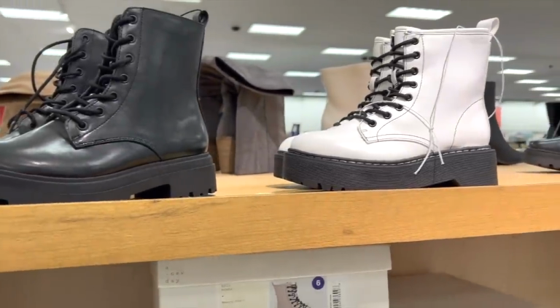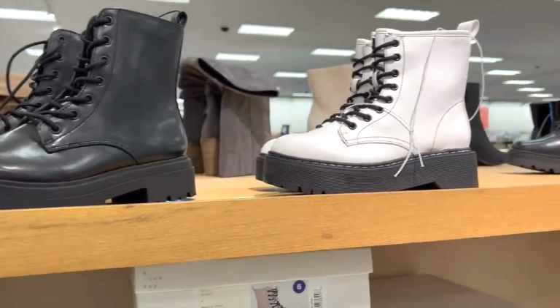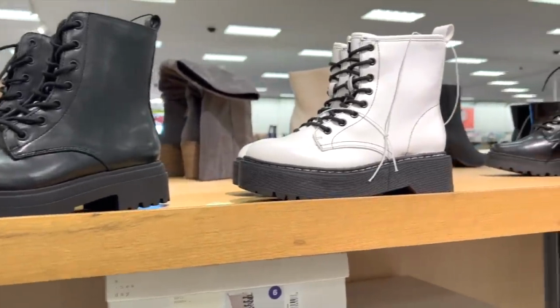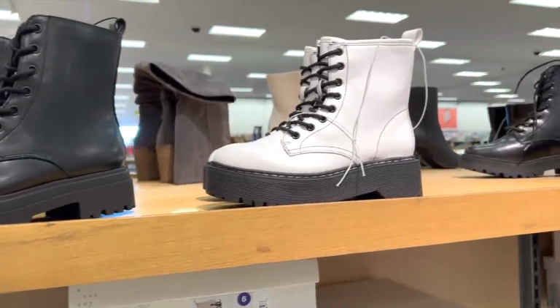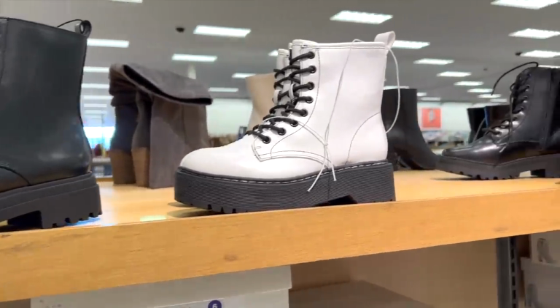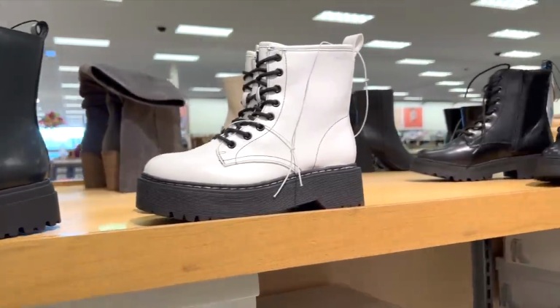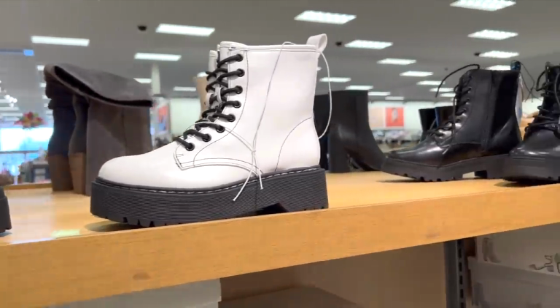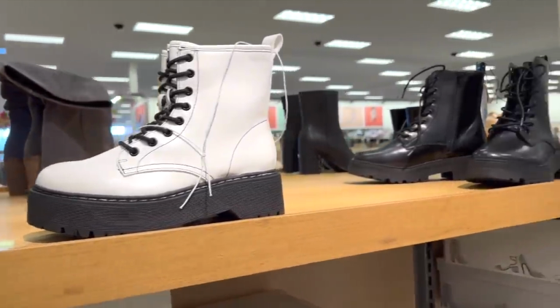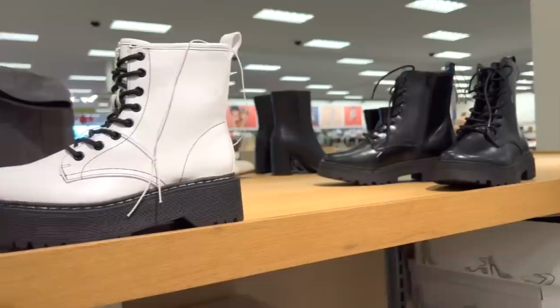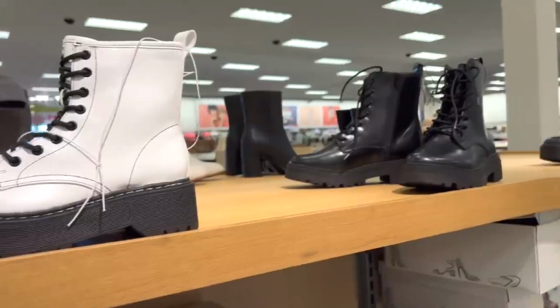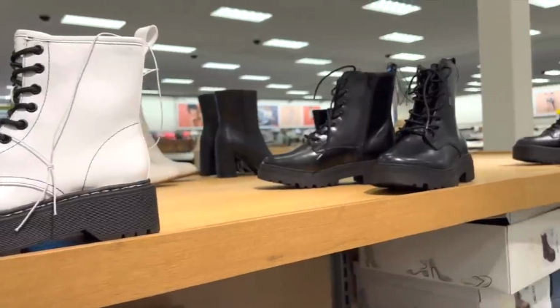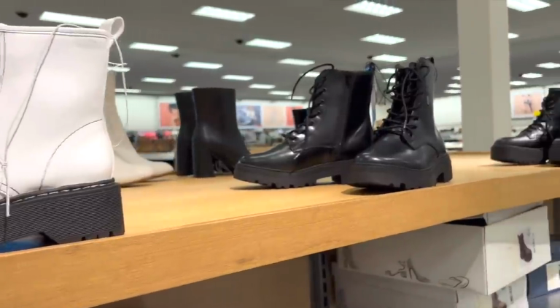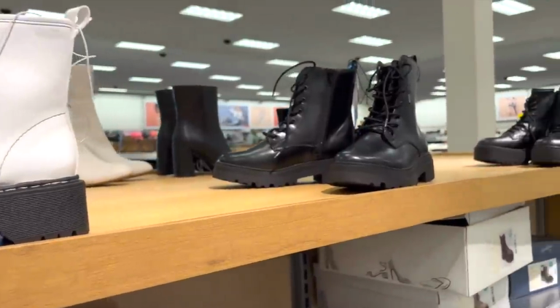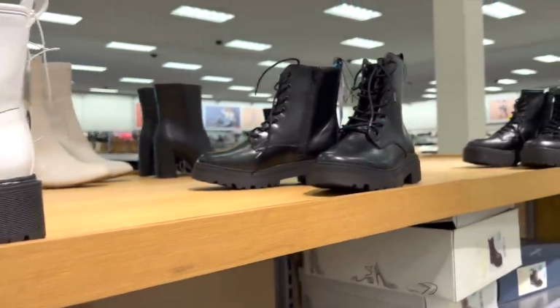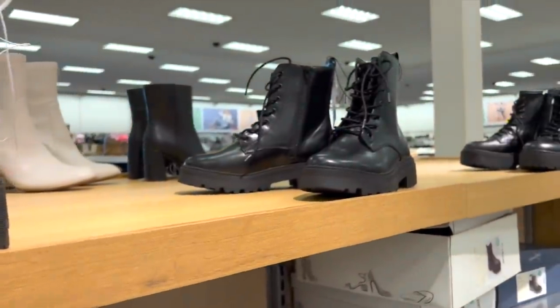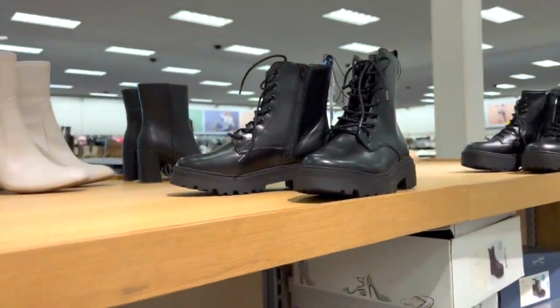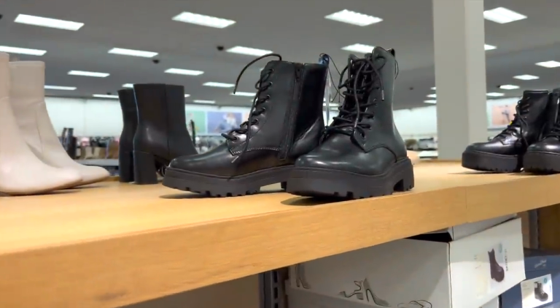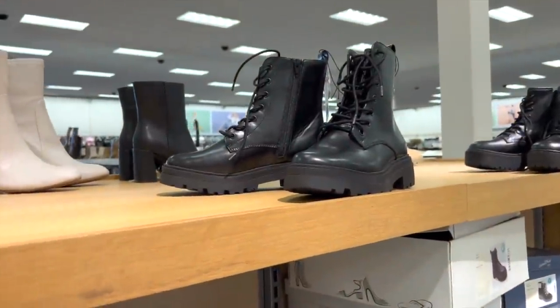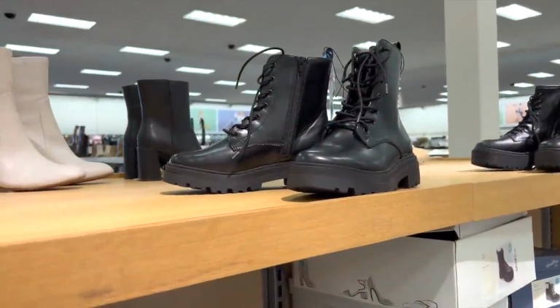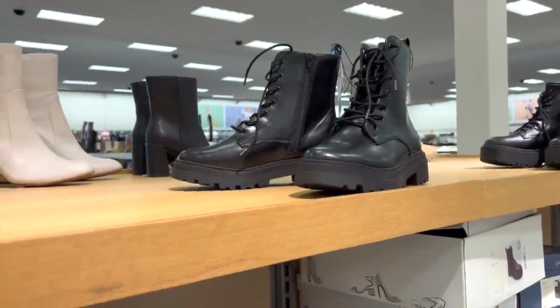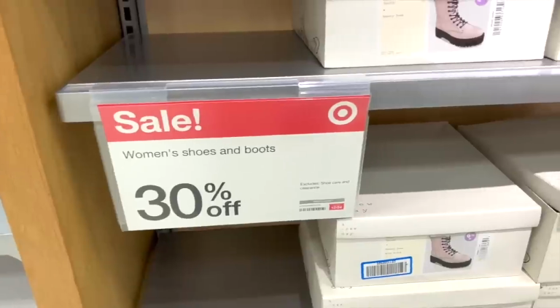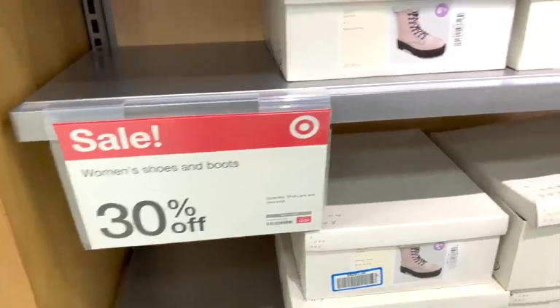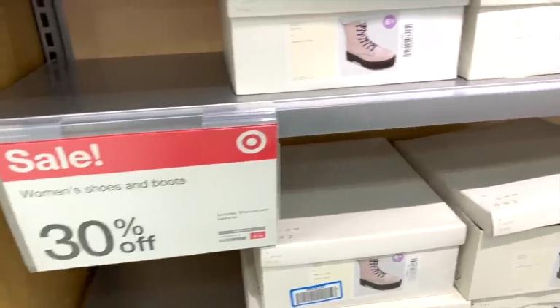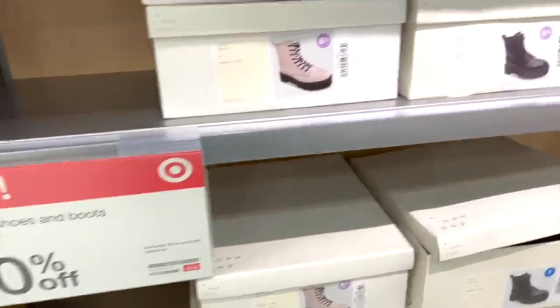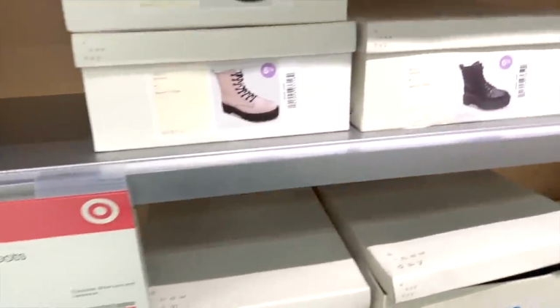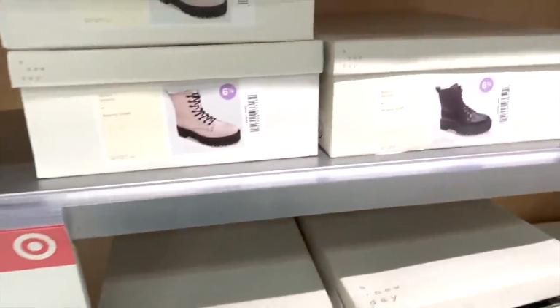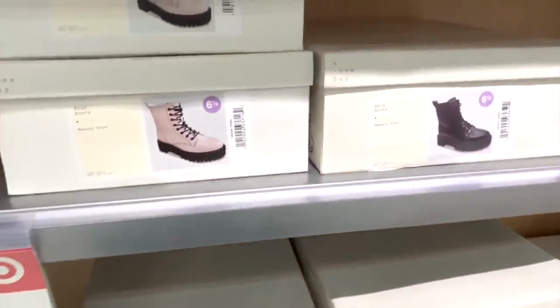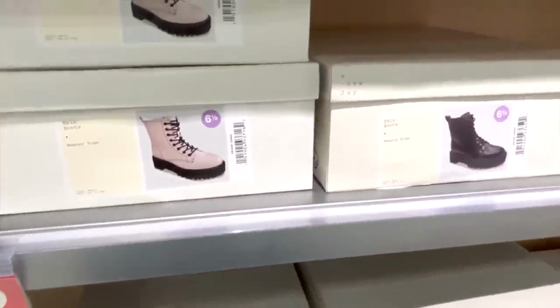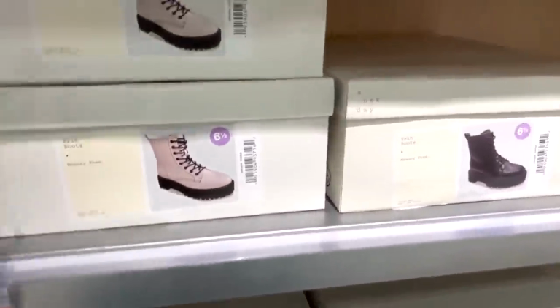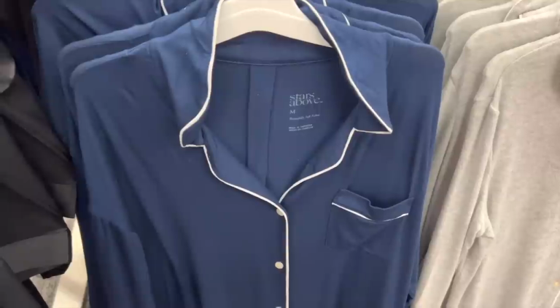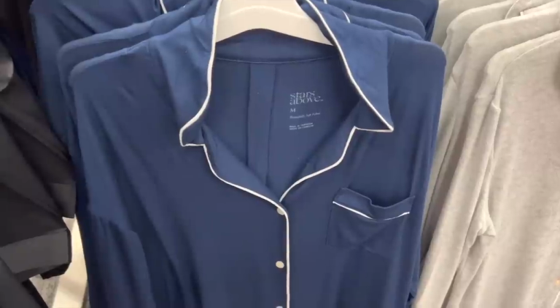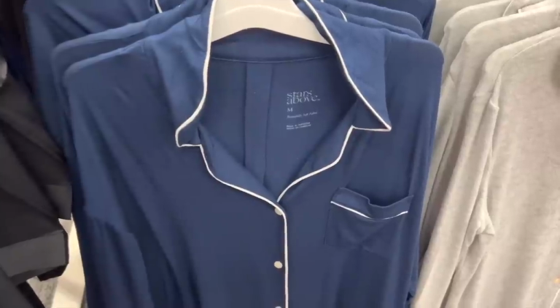They also have a ton of these little boots — they're like Doc Martens dupes — and apparently there's 30% off.